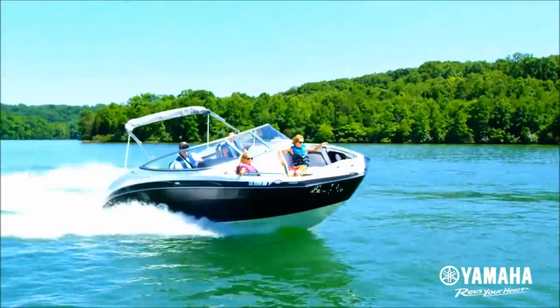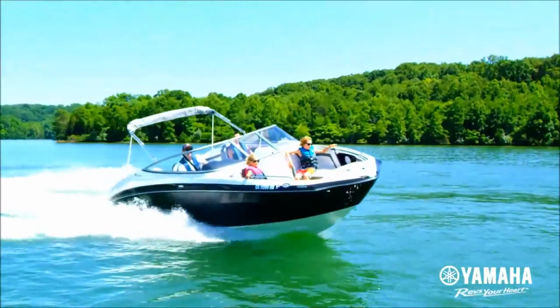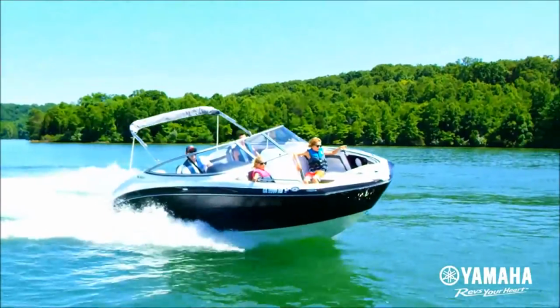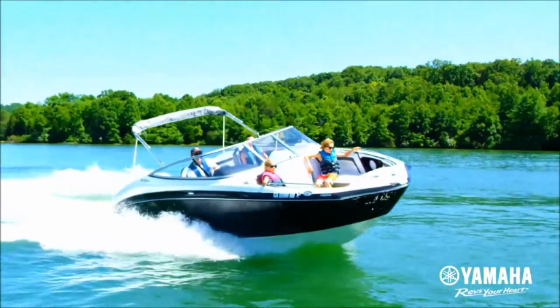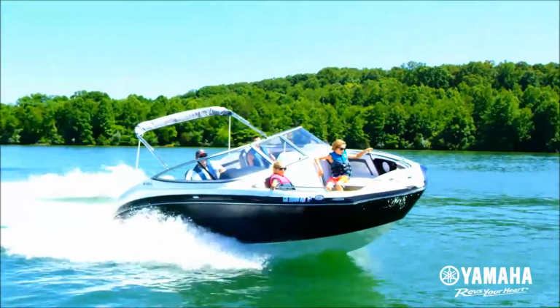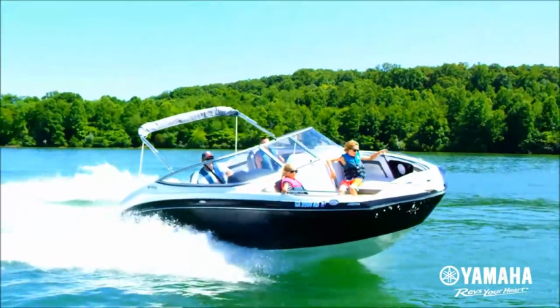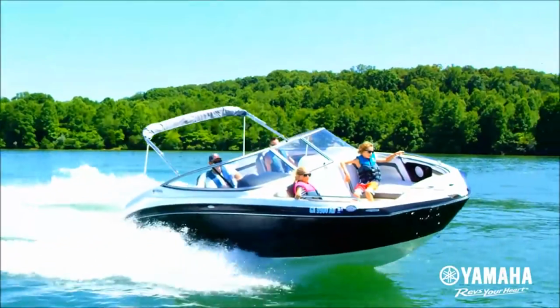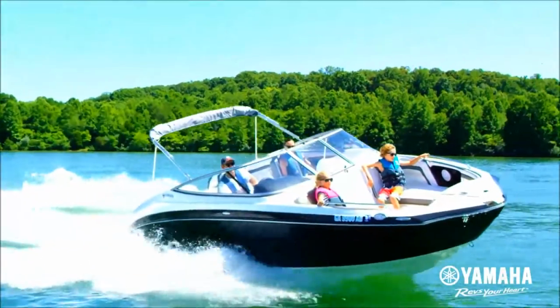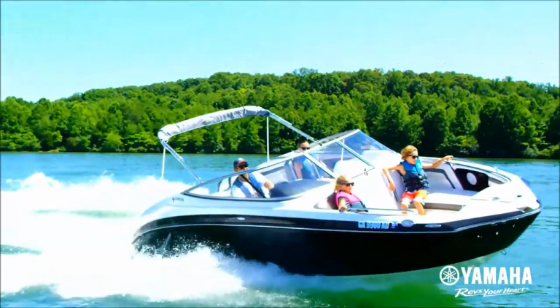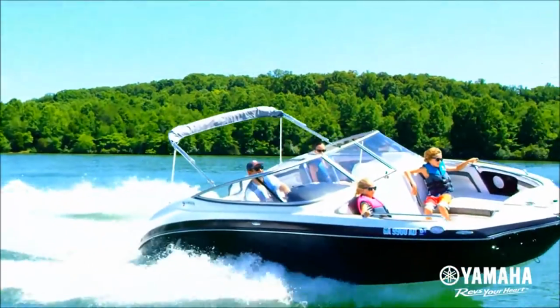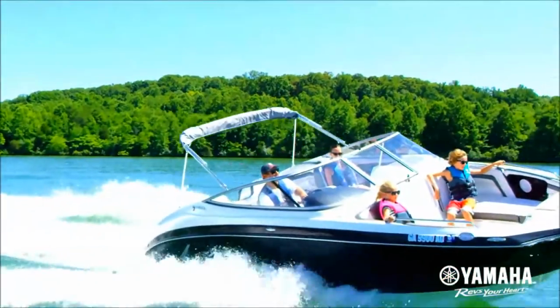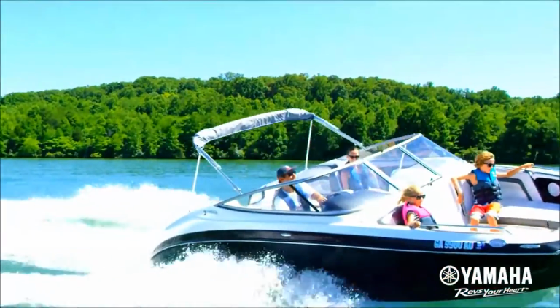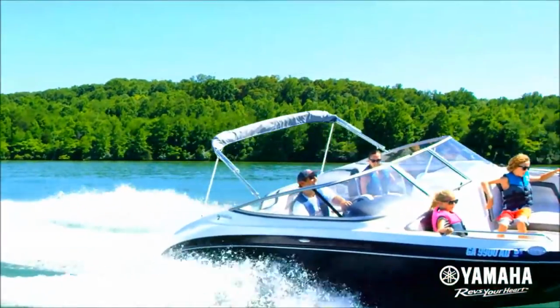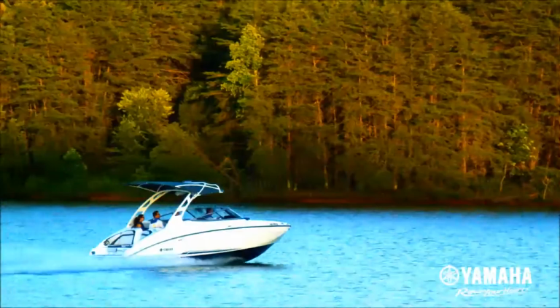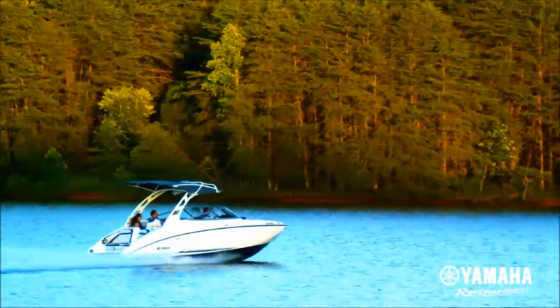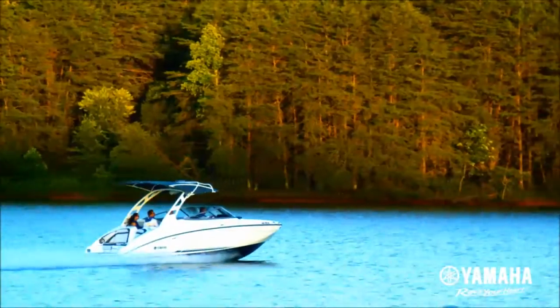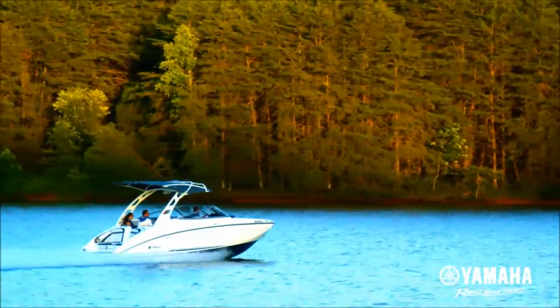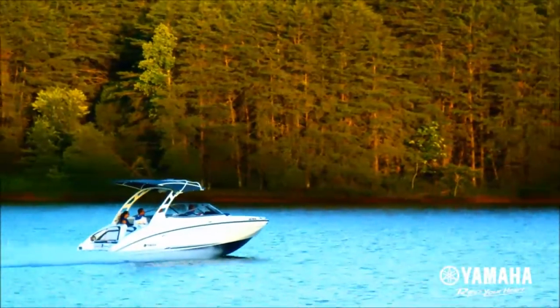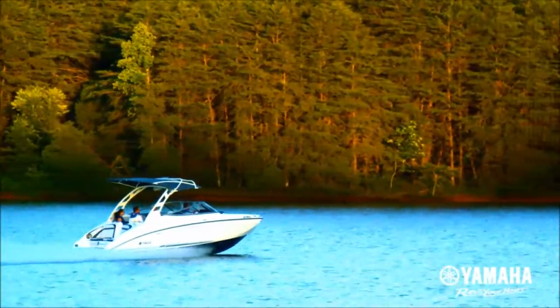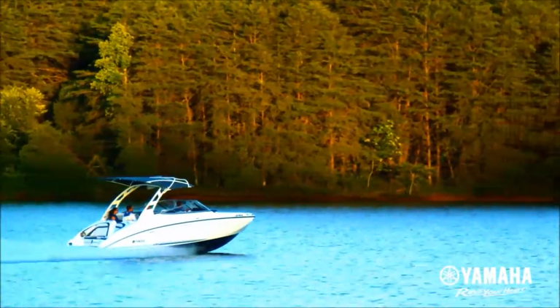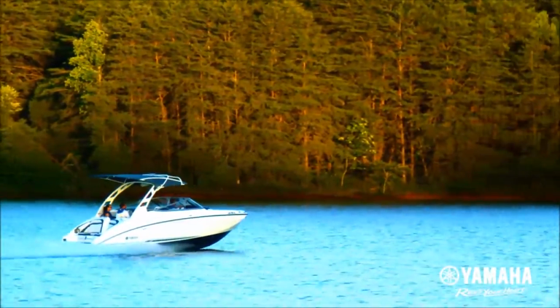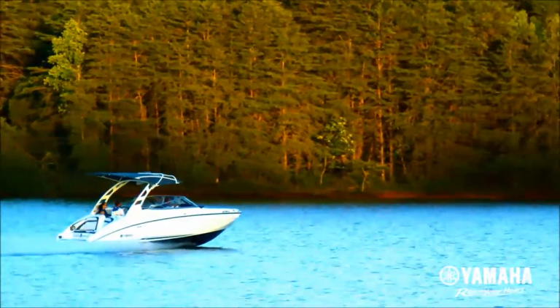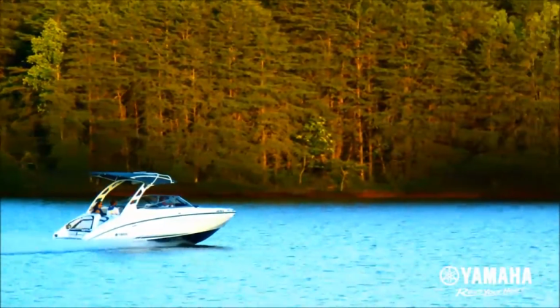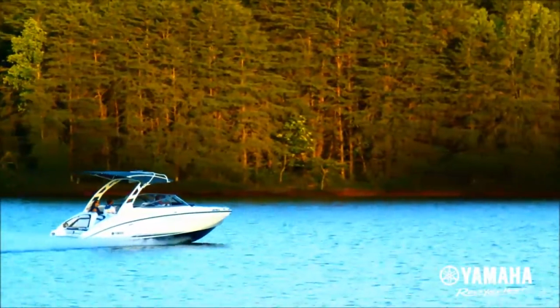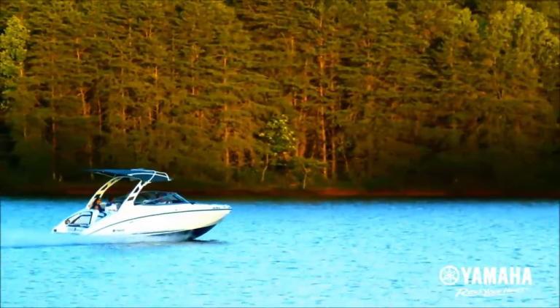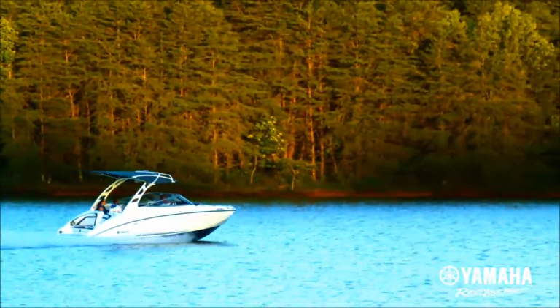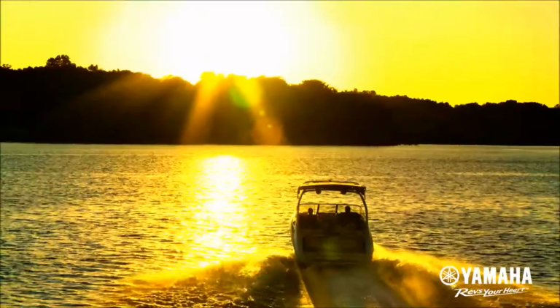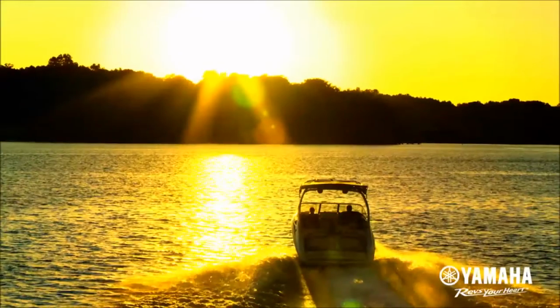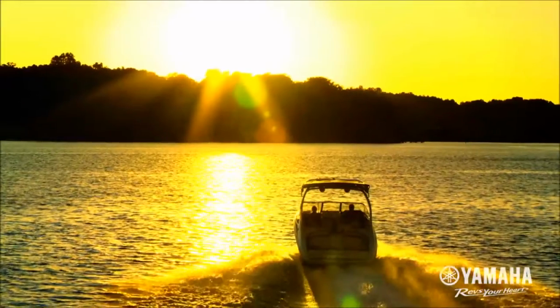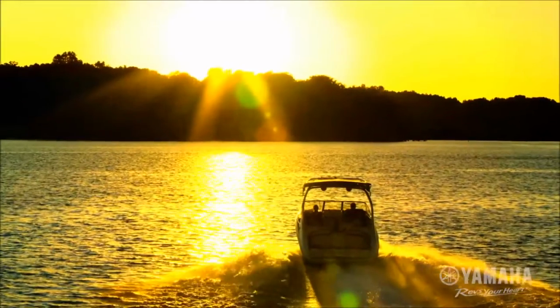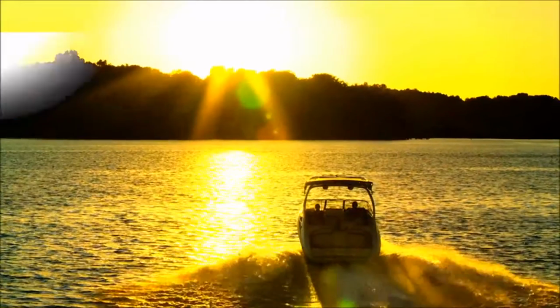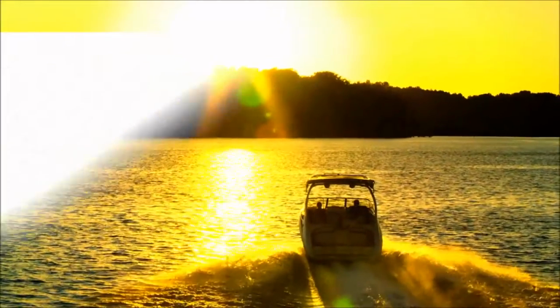Welcome to the pinnacle of boating excellence — the all-new 24-foot boat series from Yamaha.